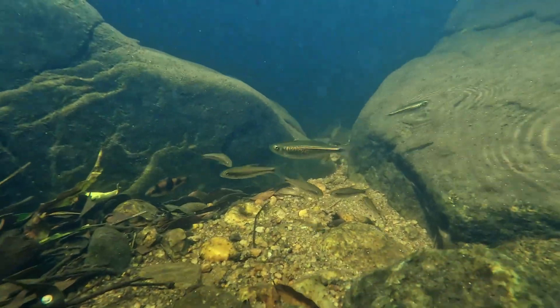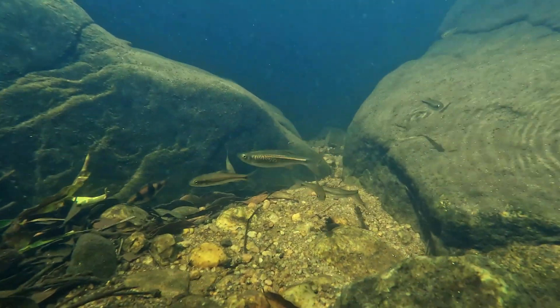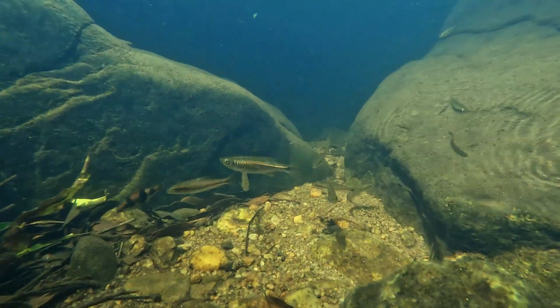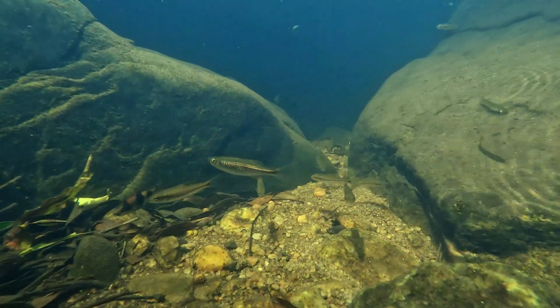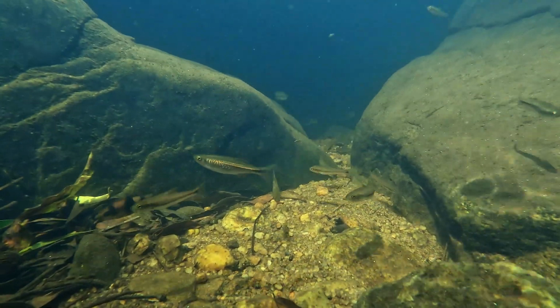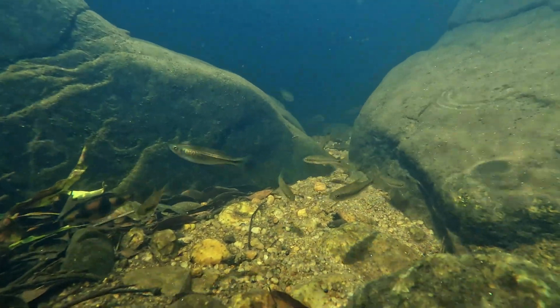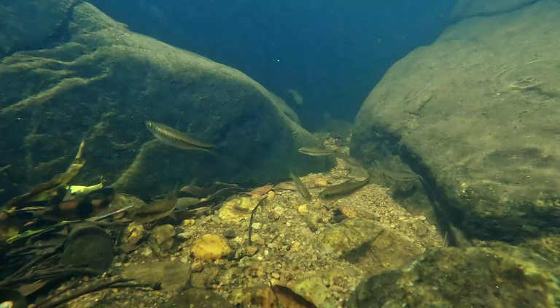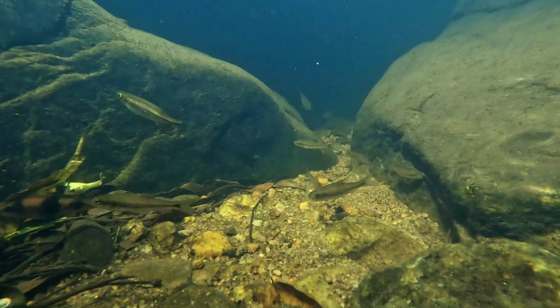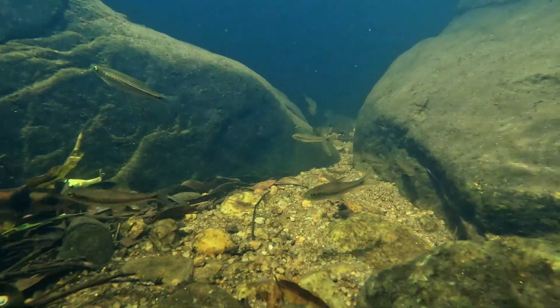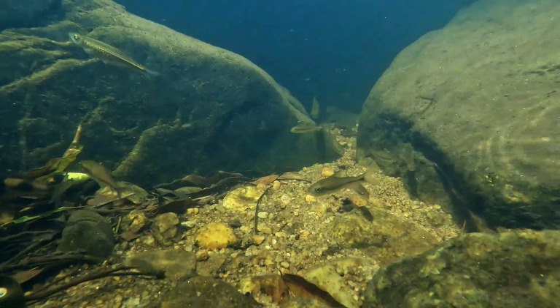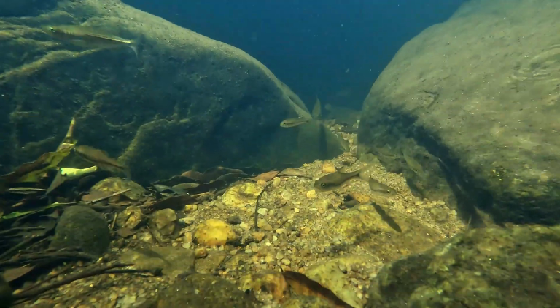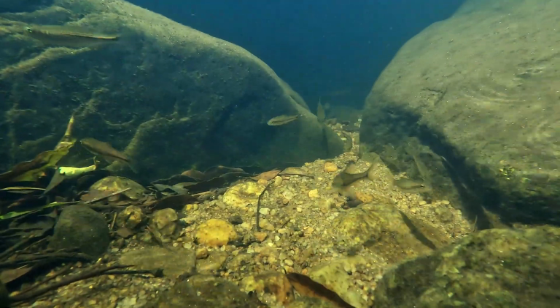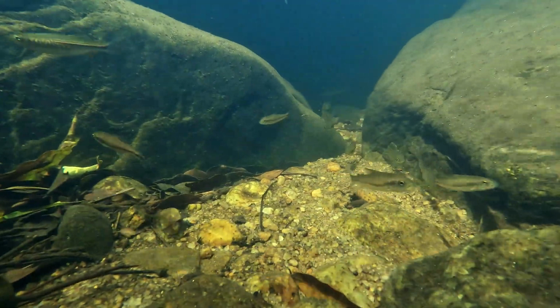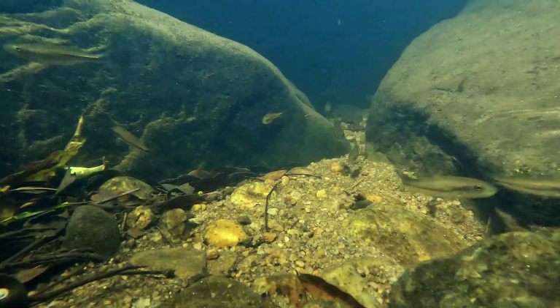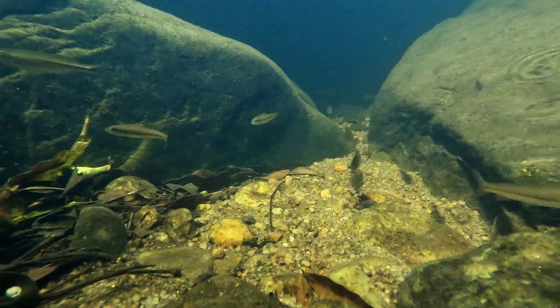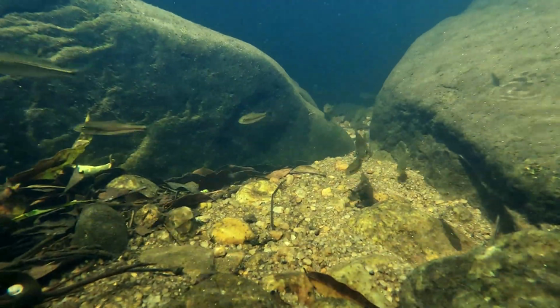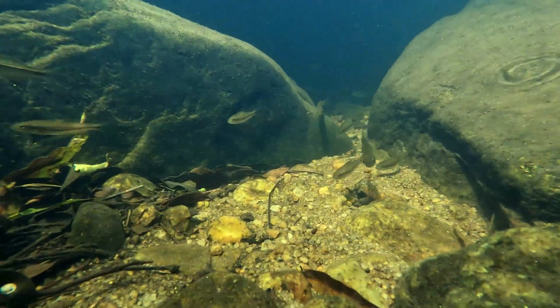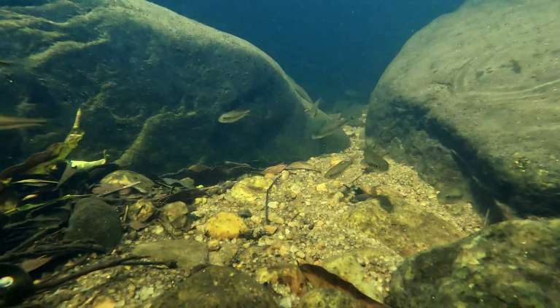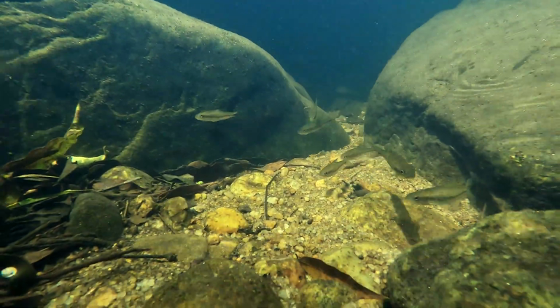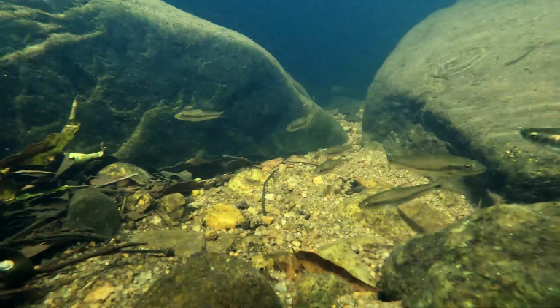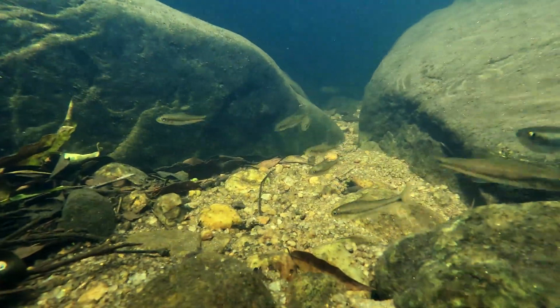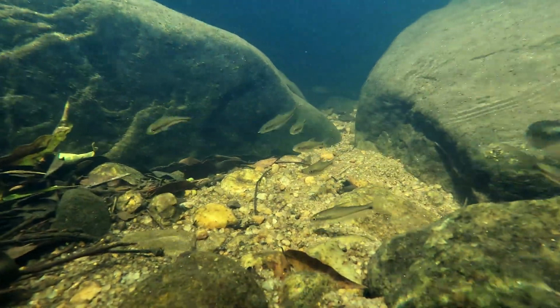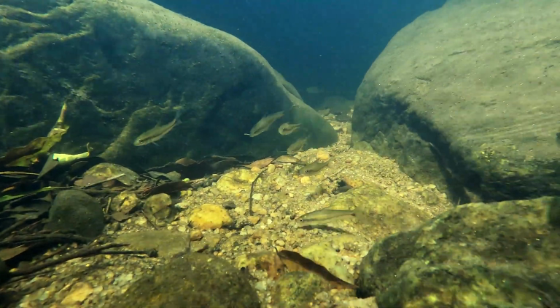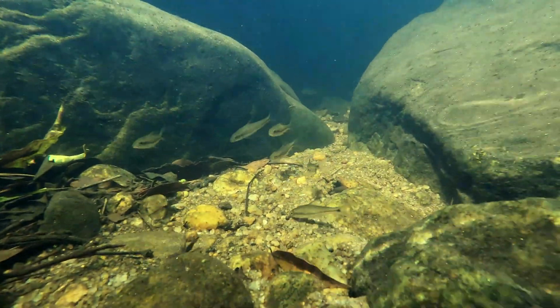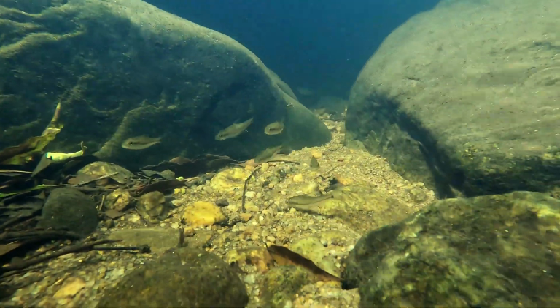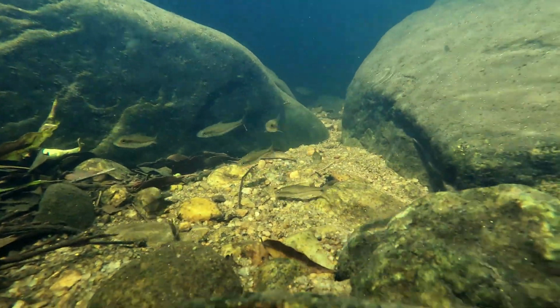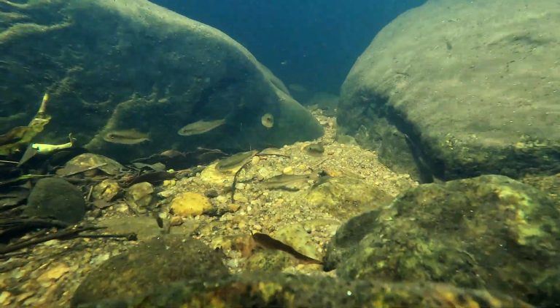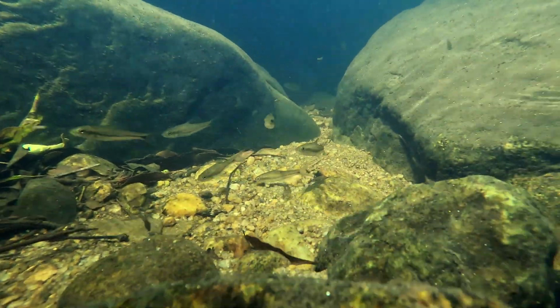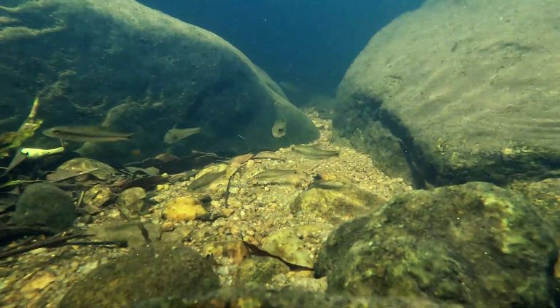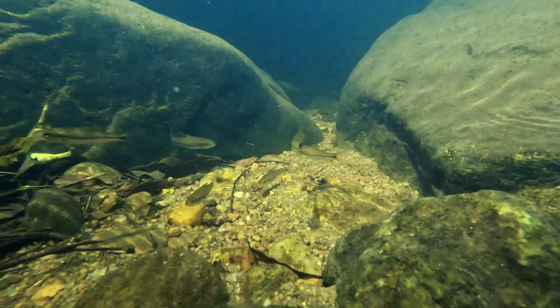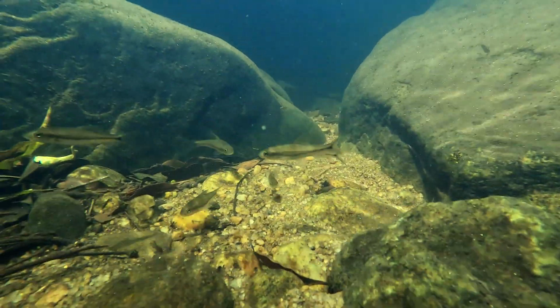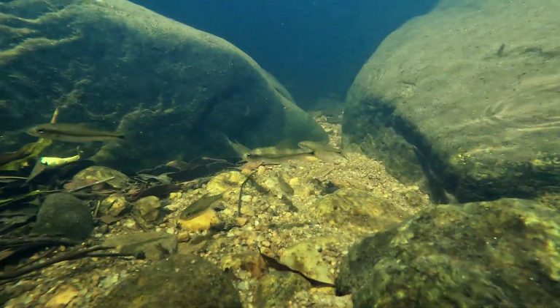Rocky substrates, leaf litter, and dense riparian vegetation typically characterize these streams.